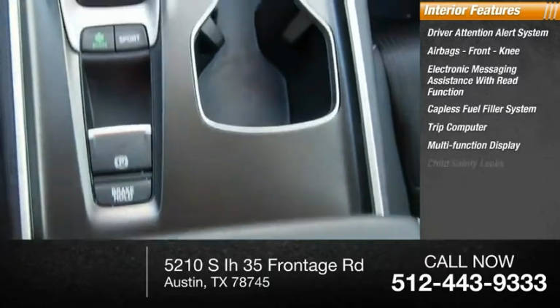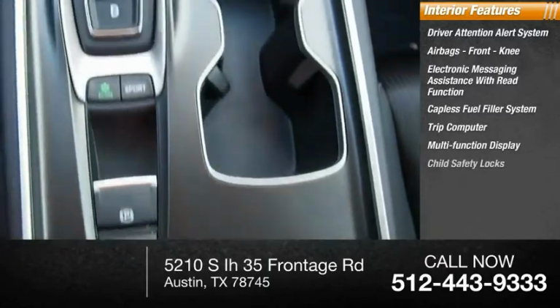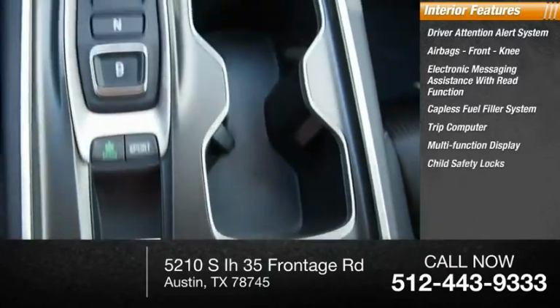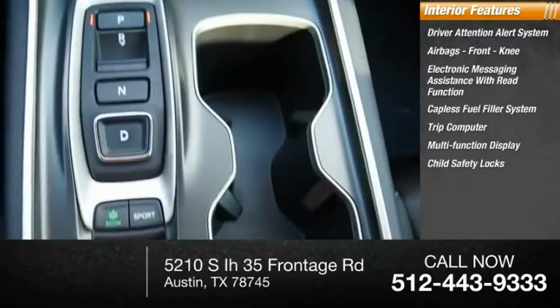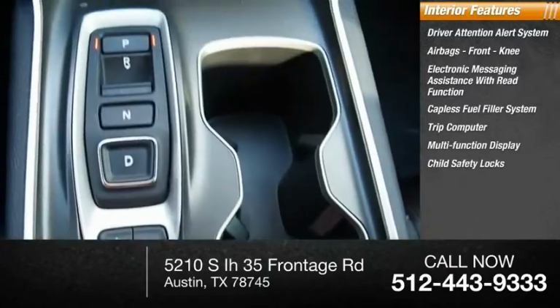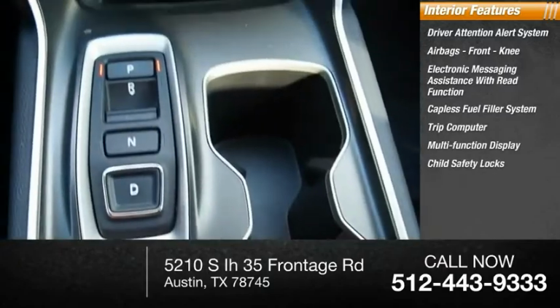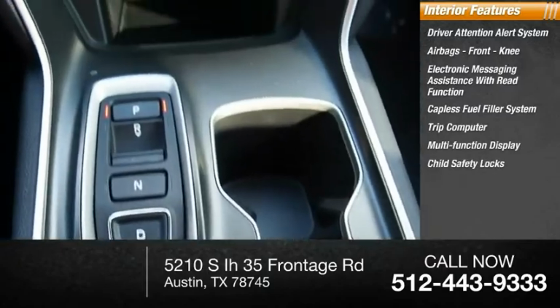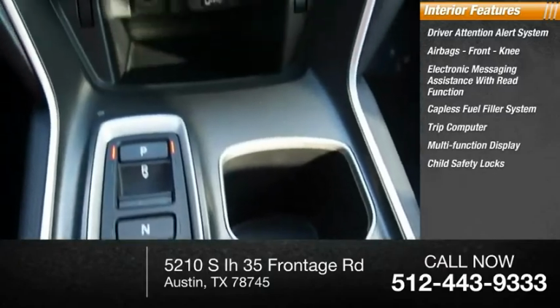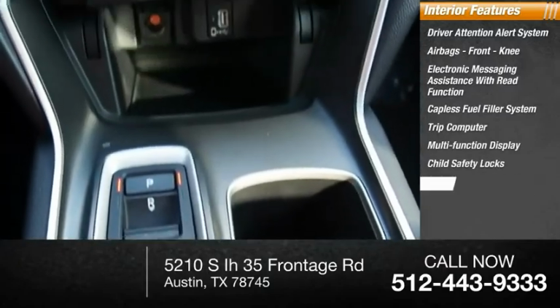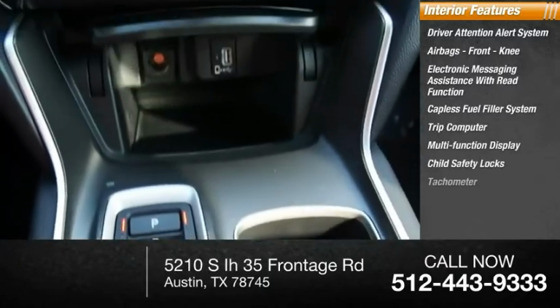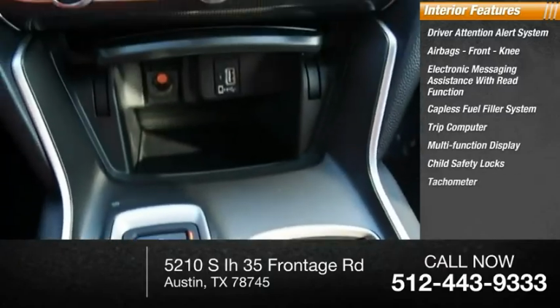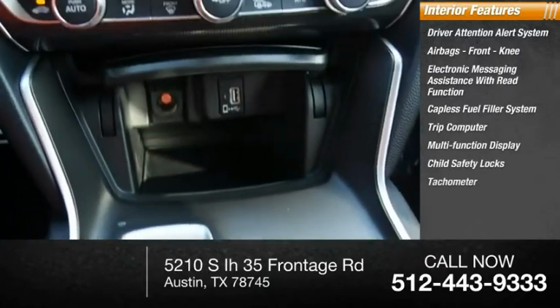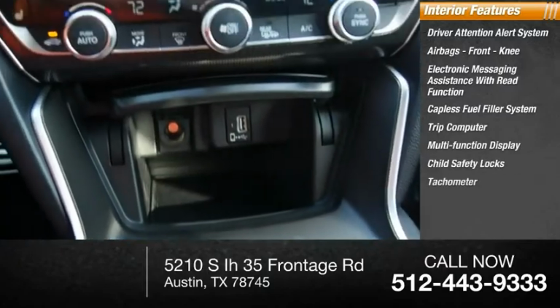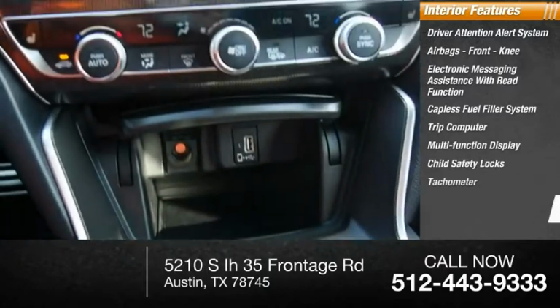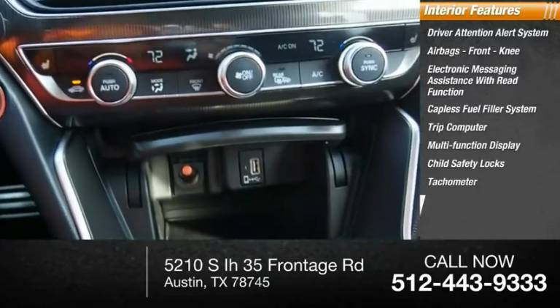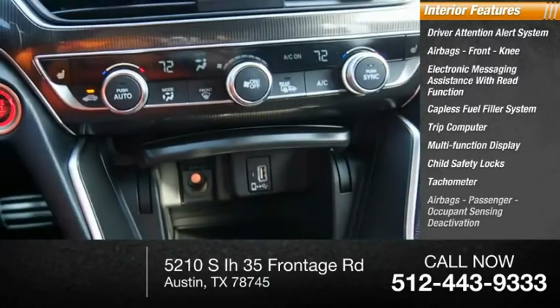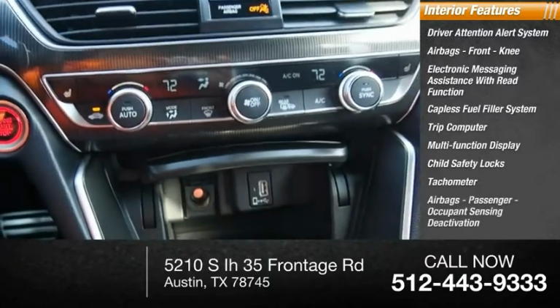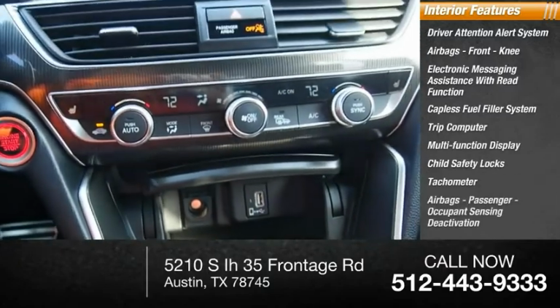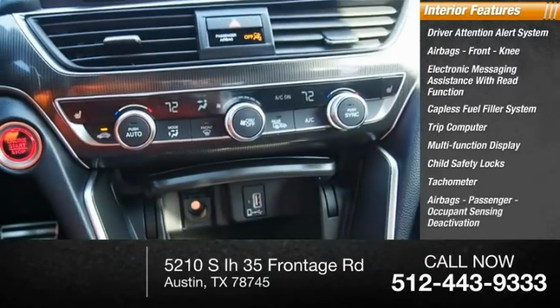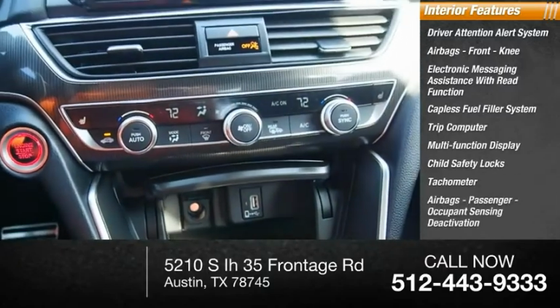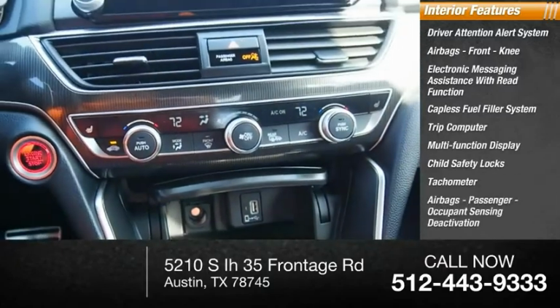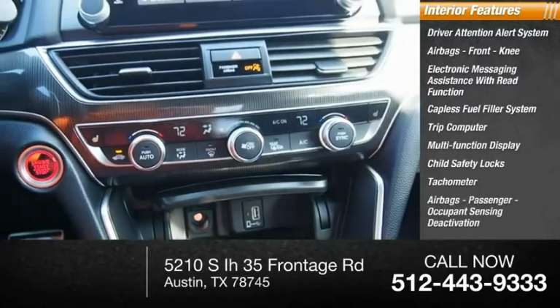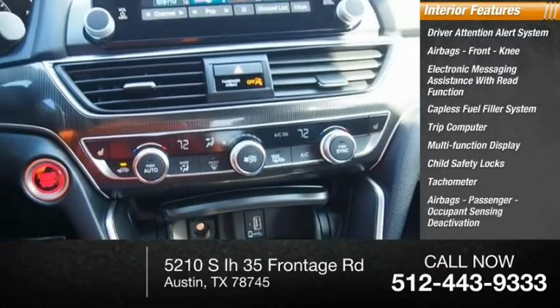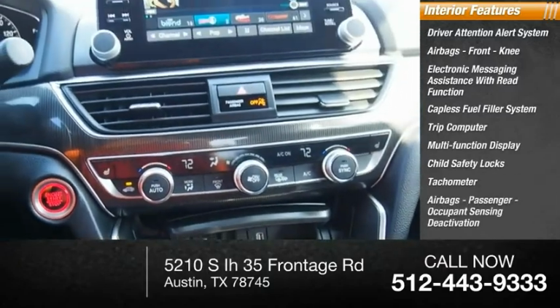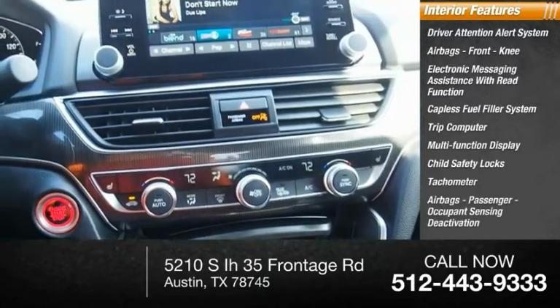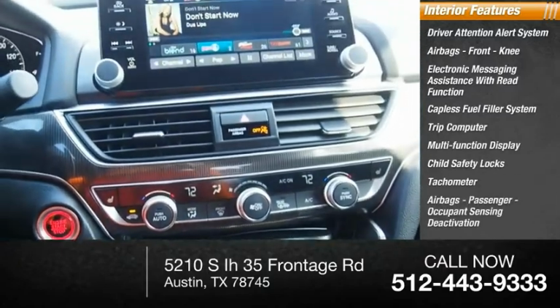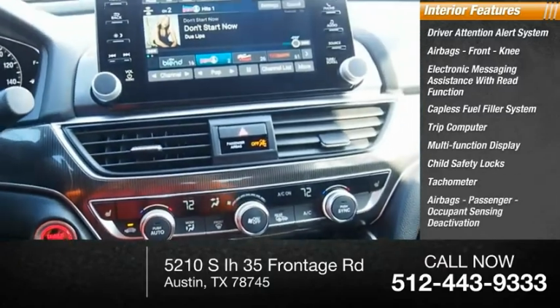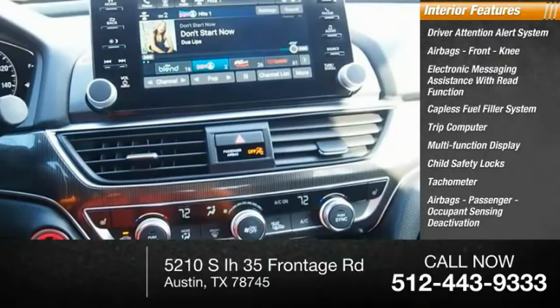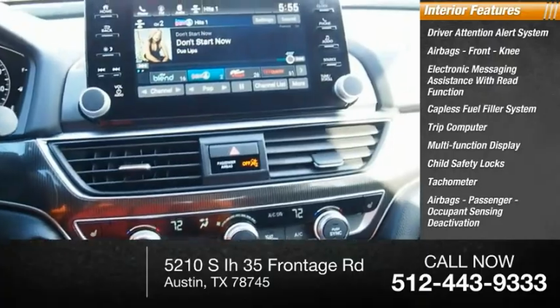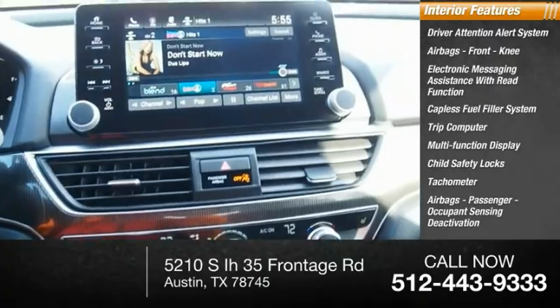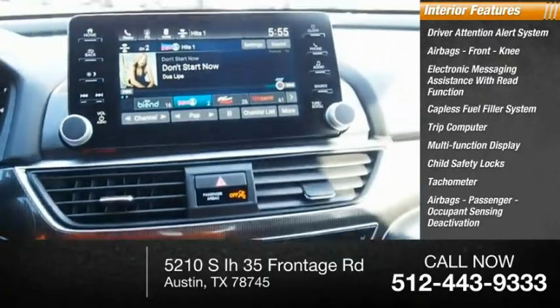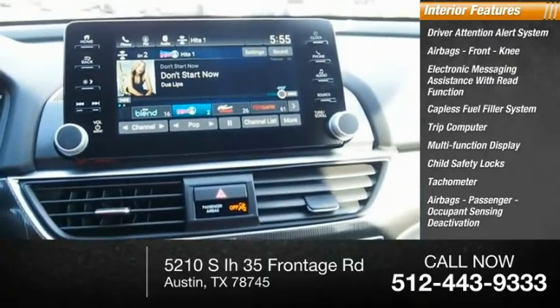Additional interior features include child safety locks, tachometer, multi-function display, passenger airbags, and occupant sensing deactivation.